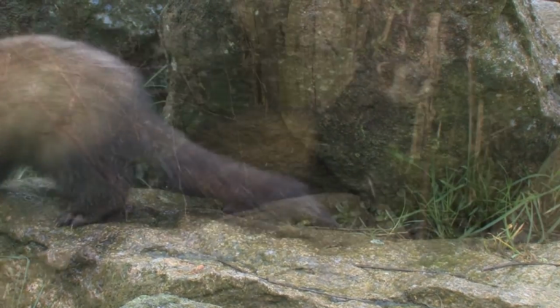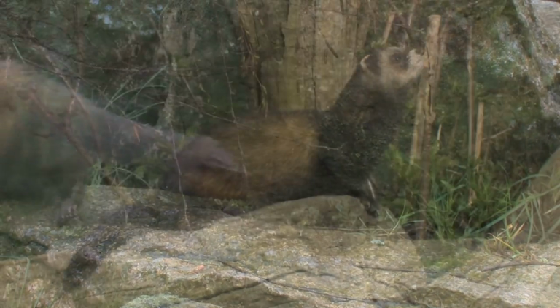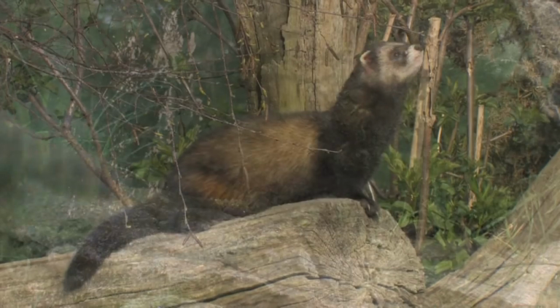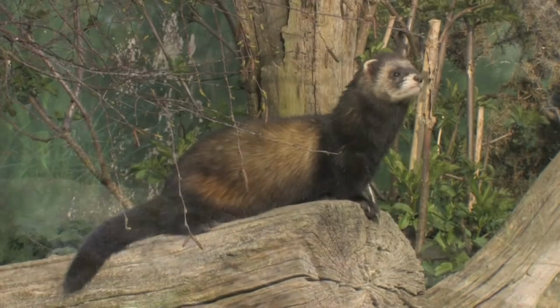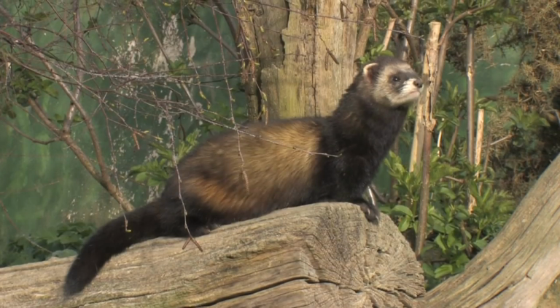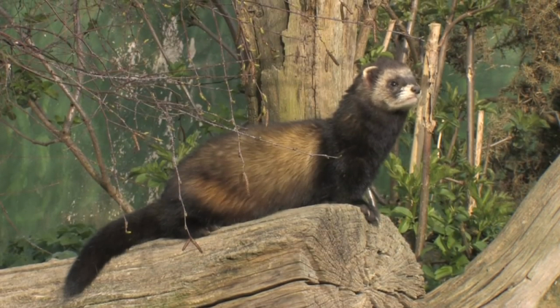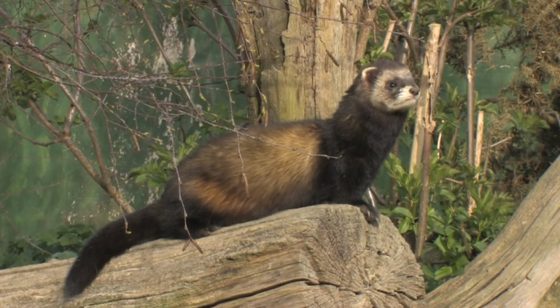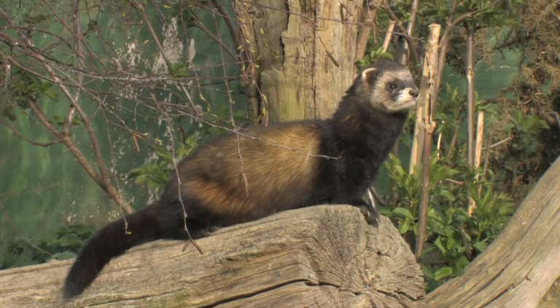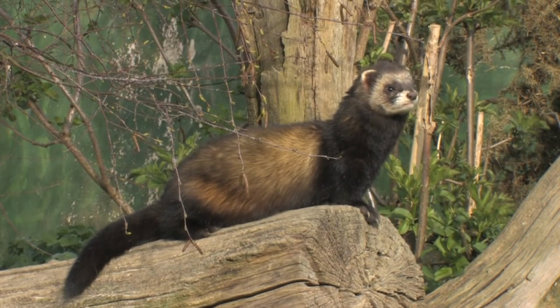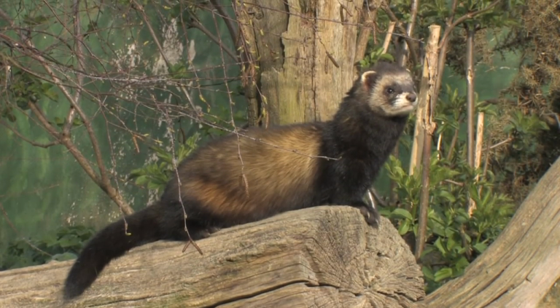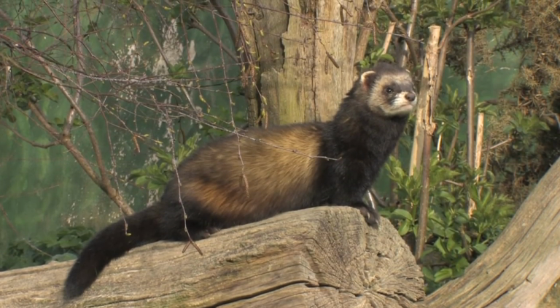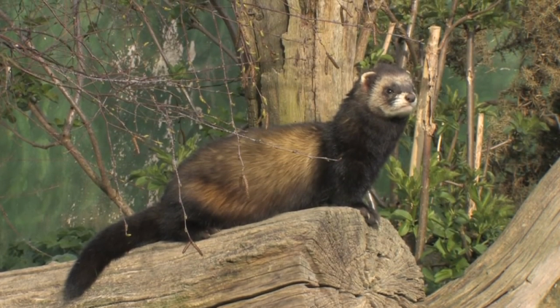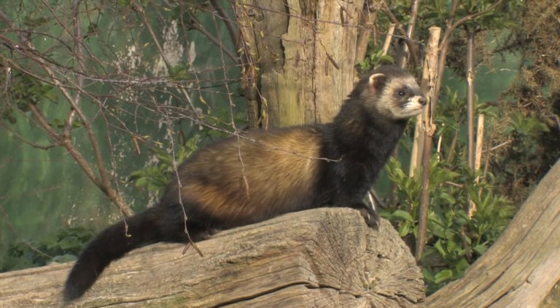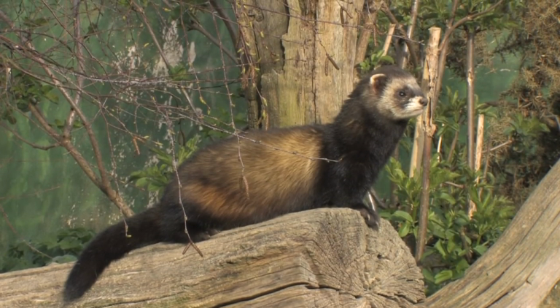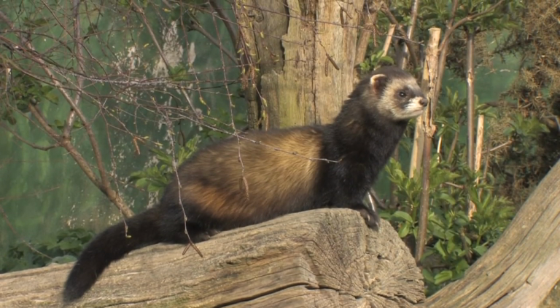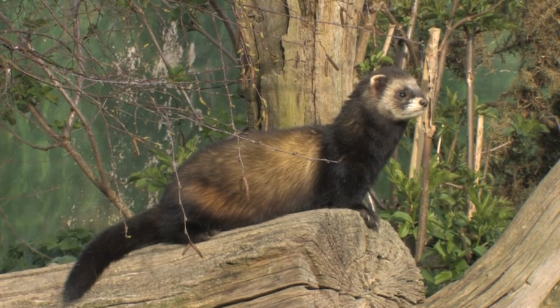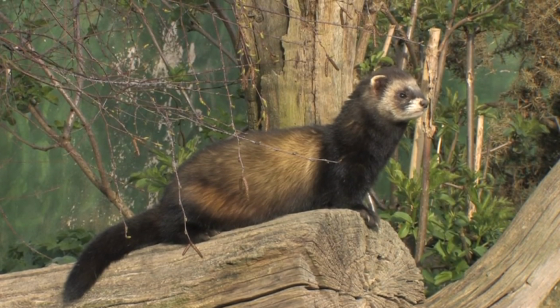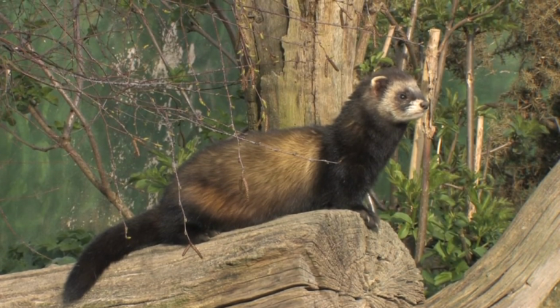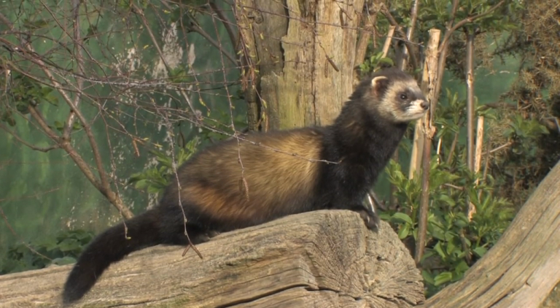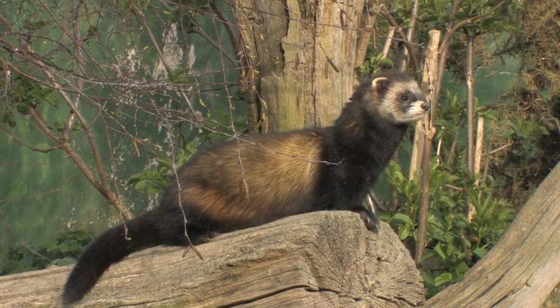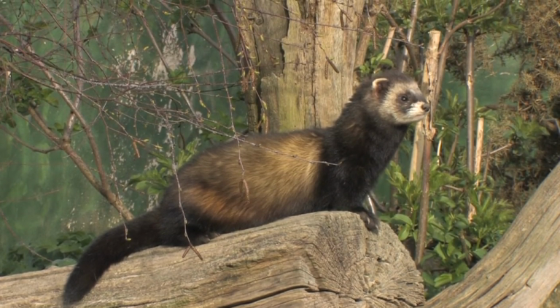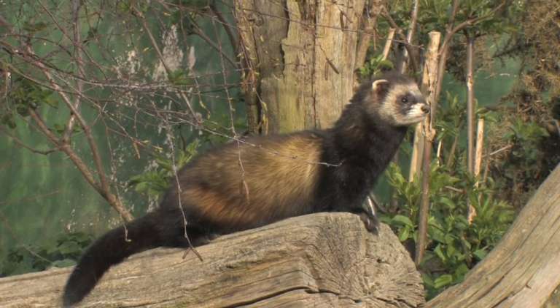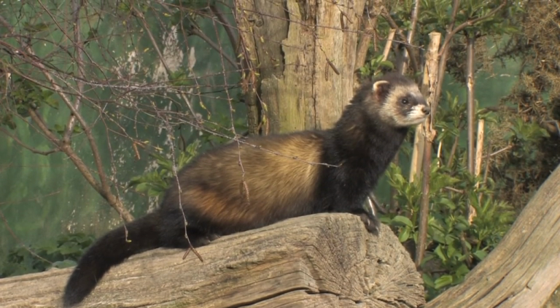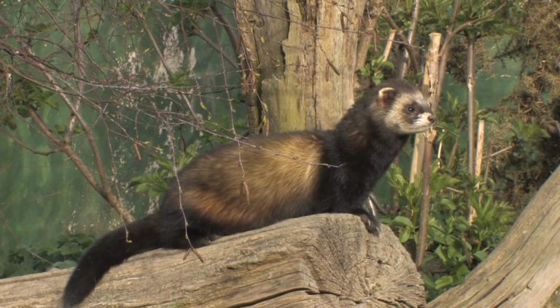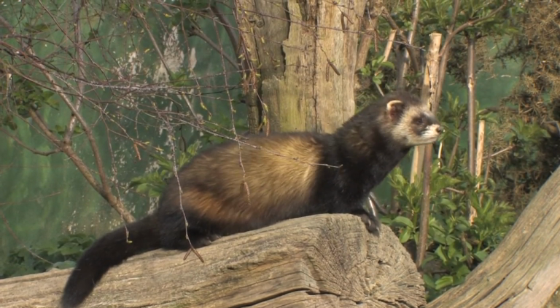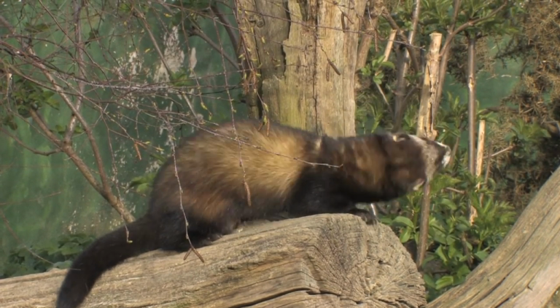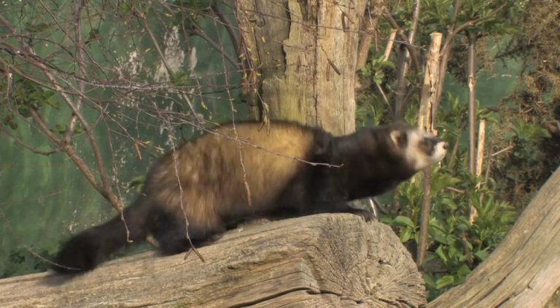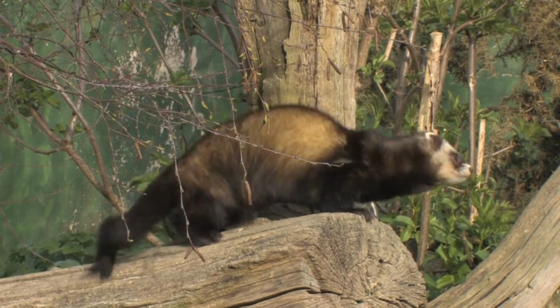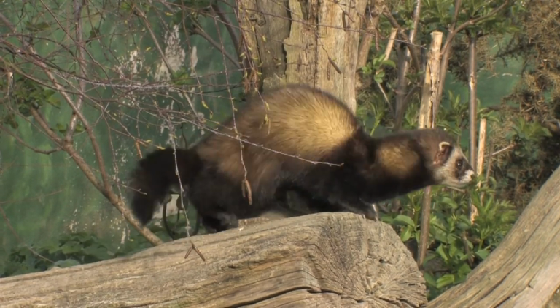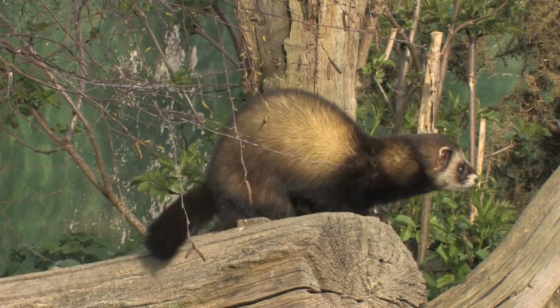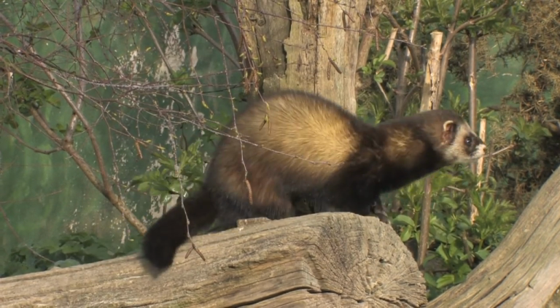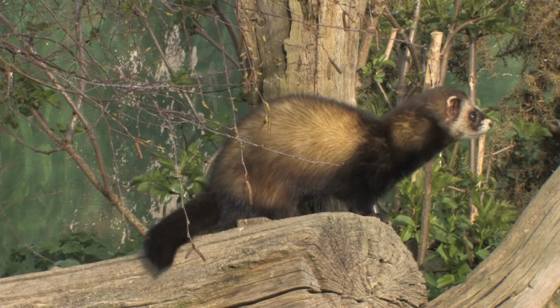They produce one litter of between 5 and 10 kits each year, between May and early June.